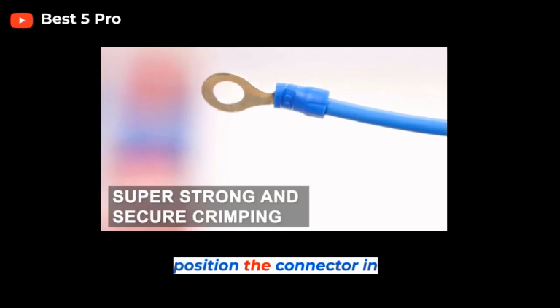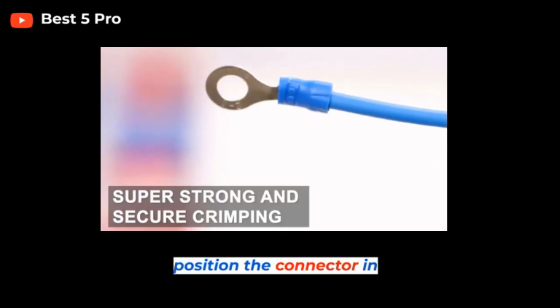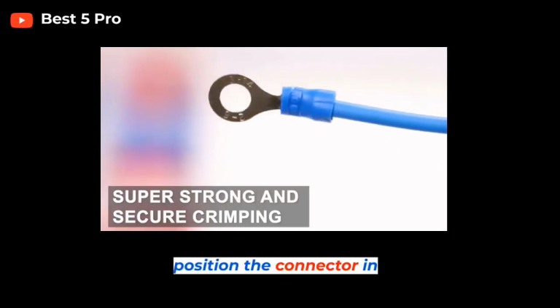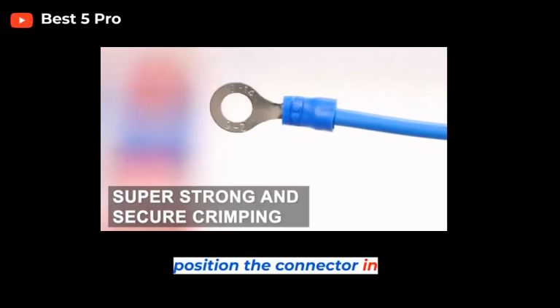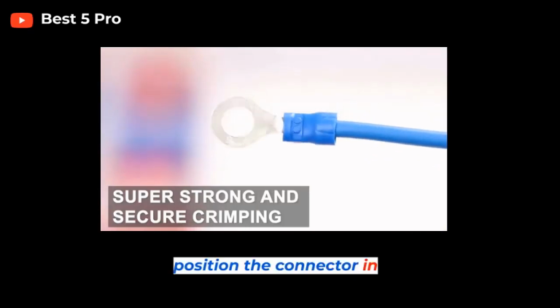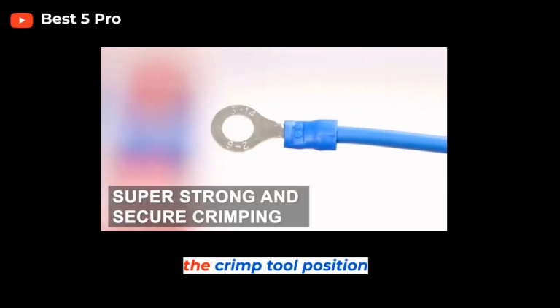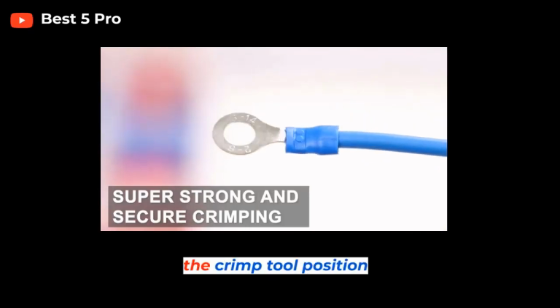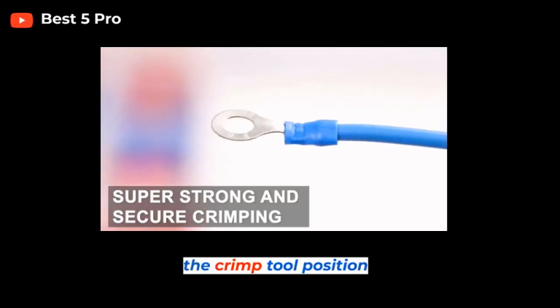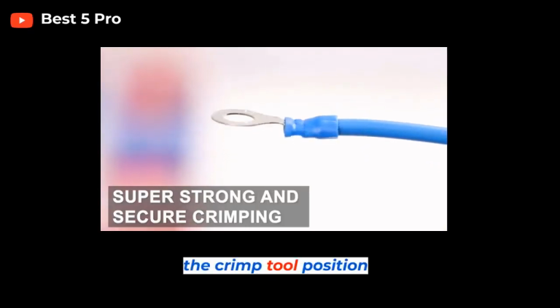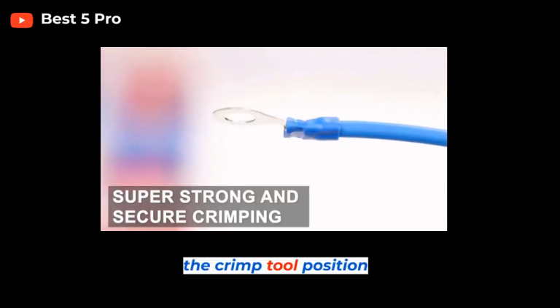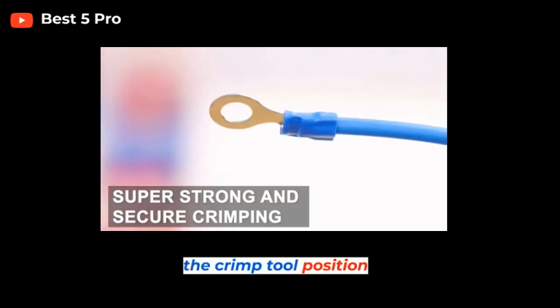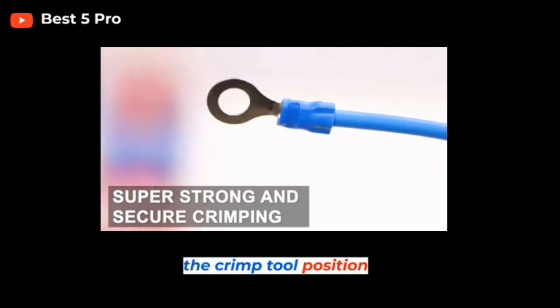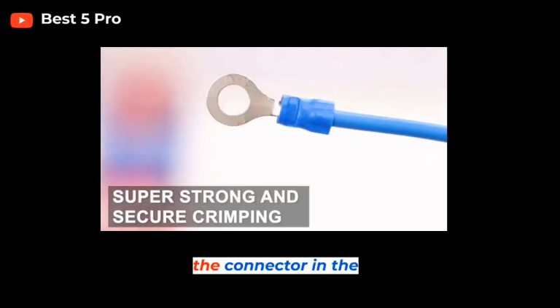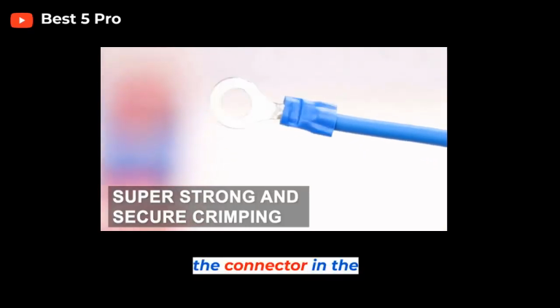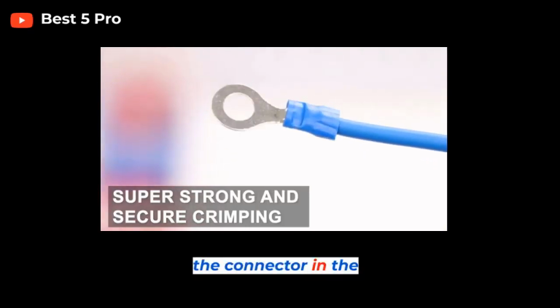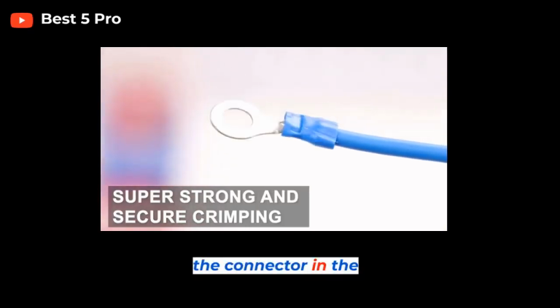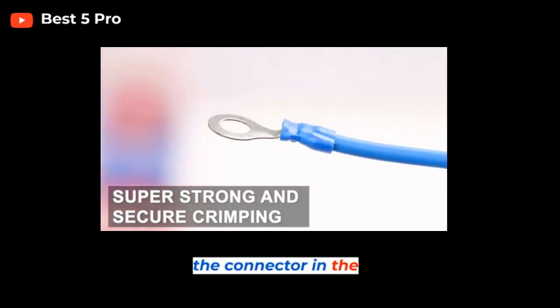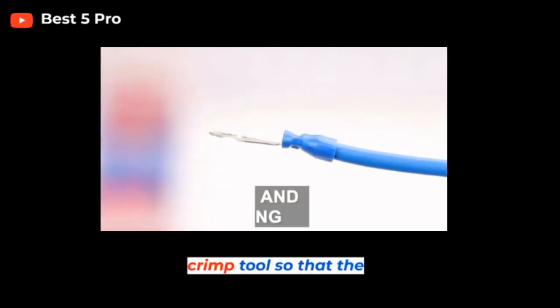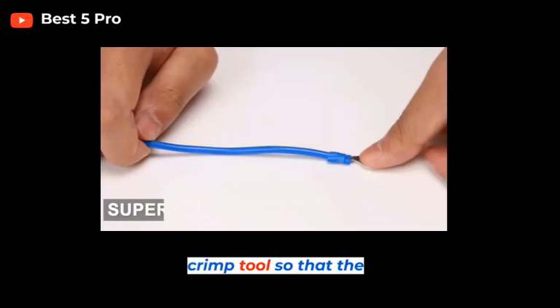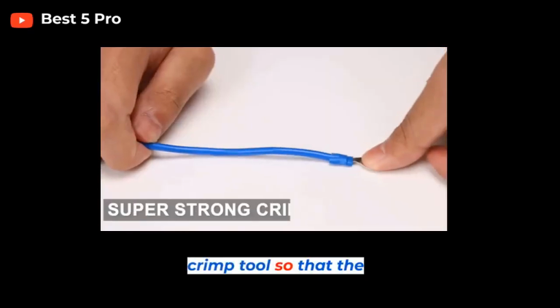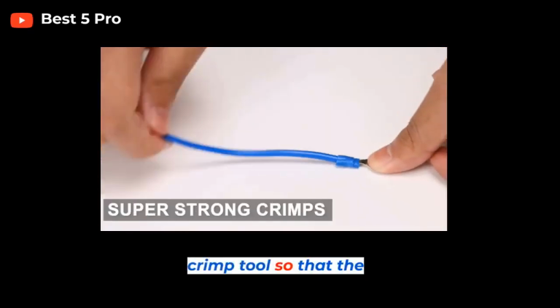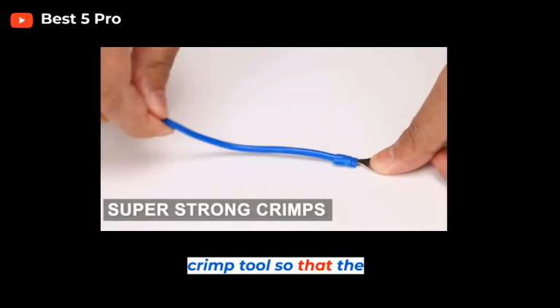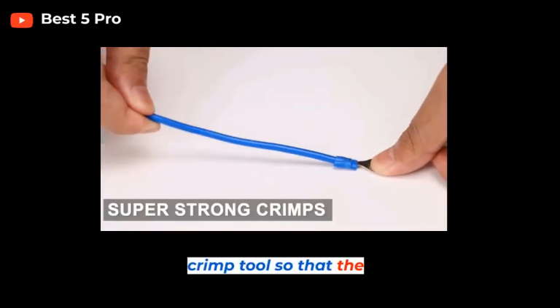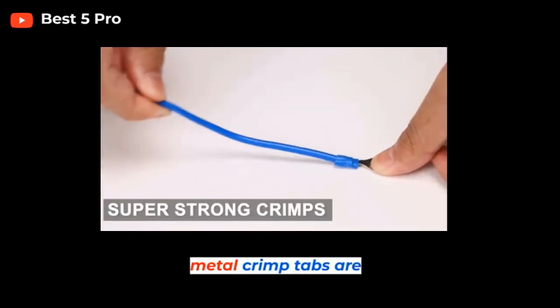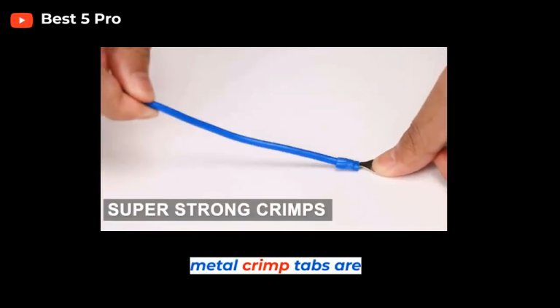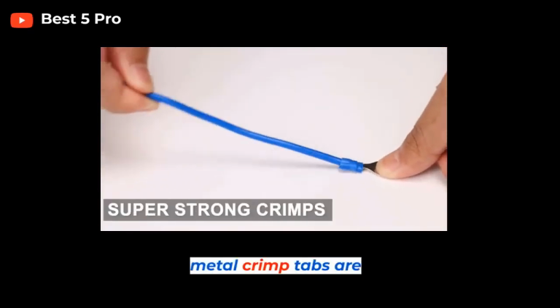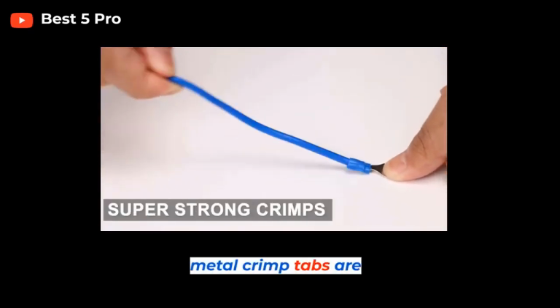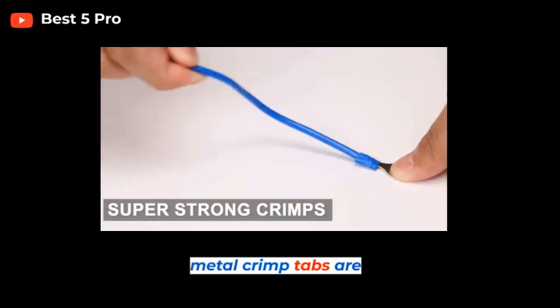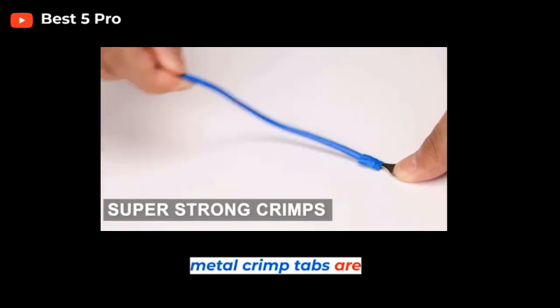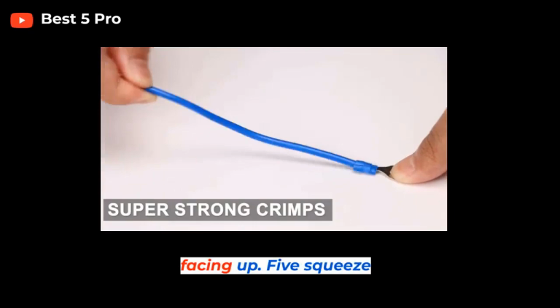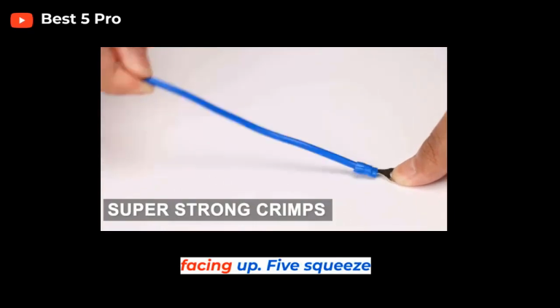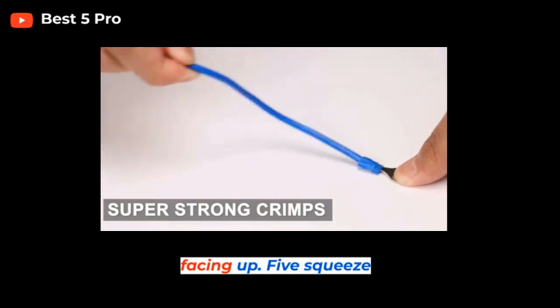Step 4: Position the connector in the crimp tool. Position the connector so that the metal crimp tabs are facing up.